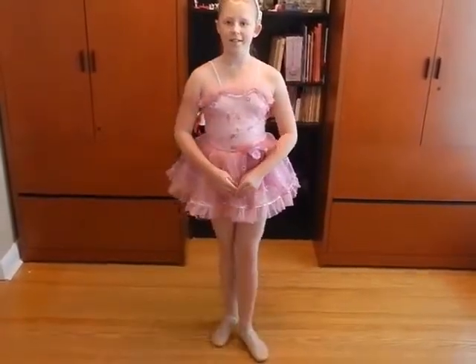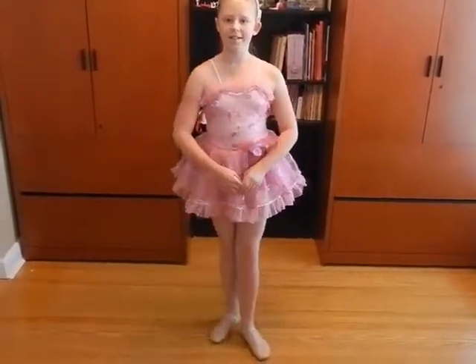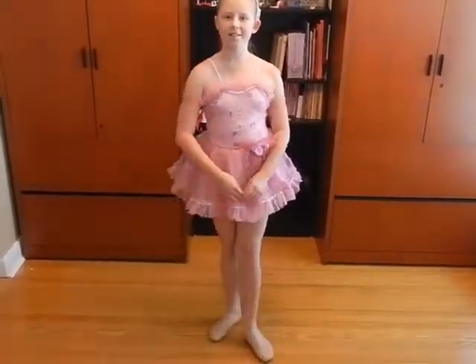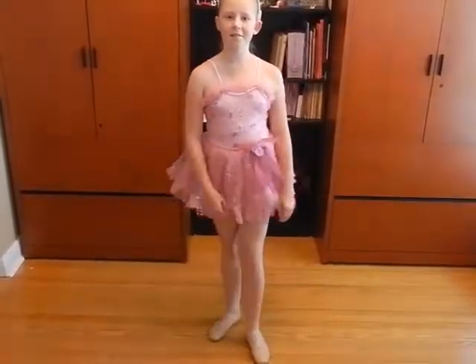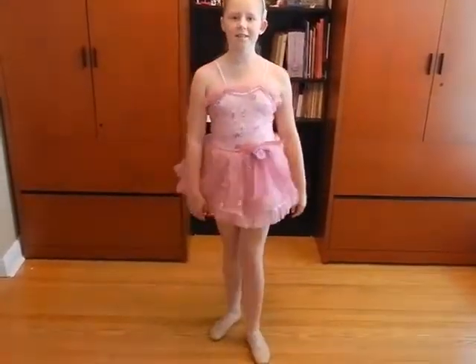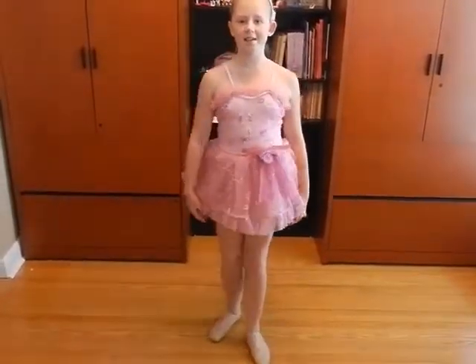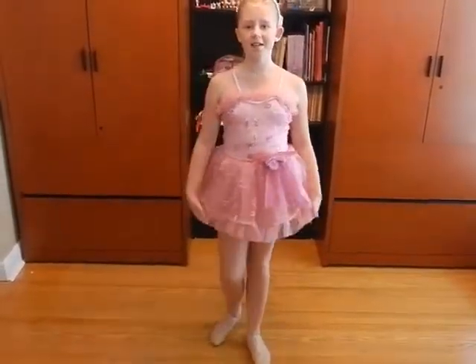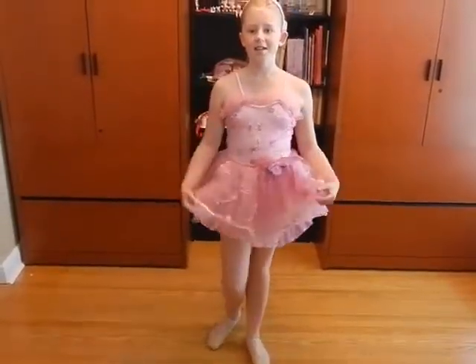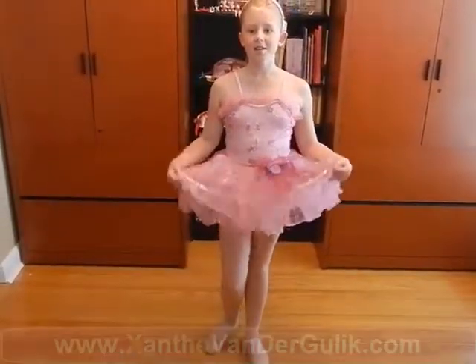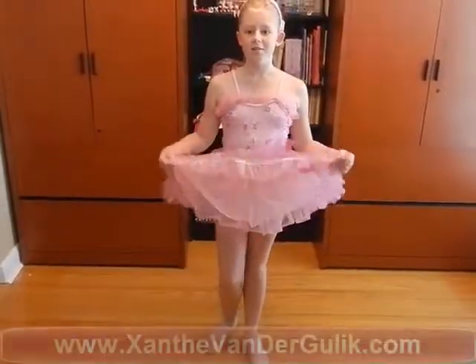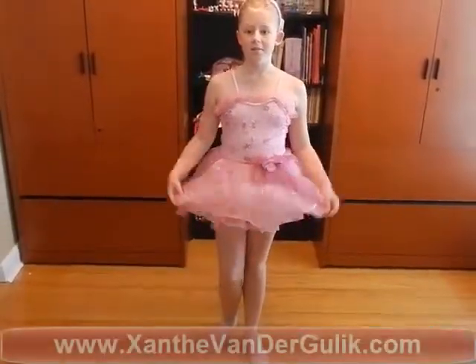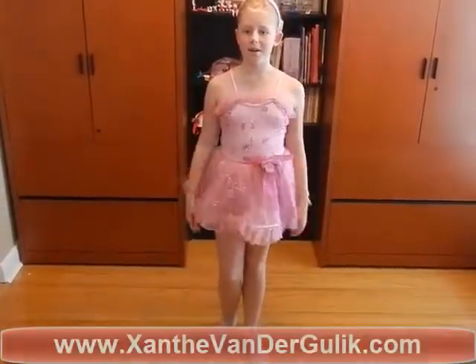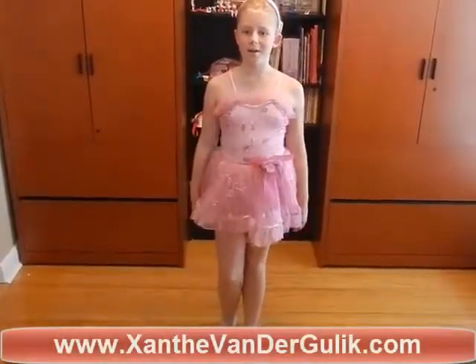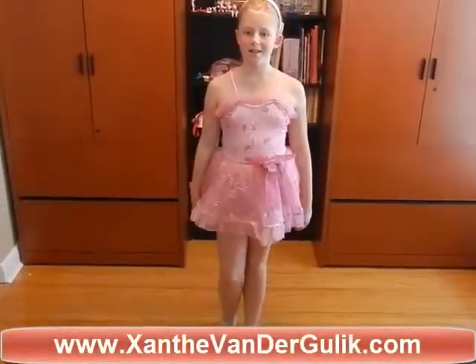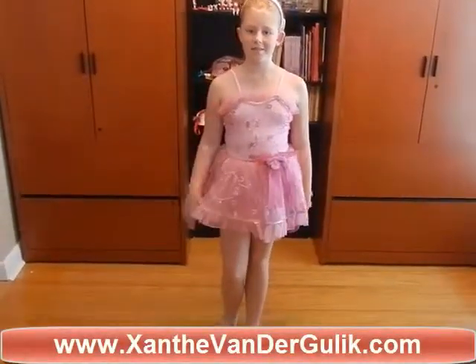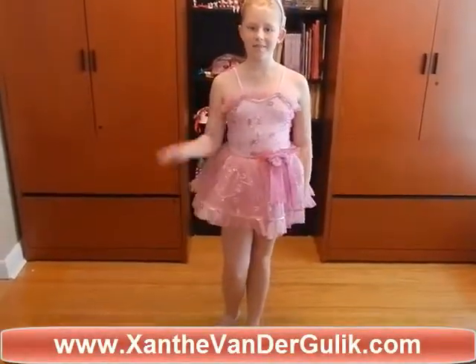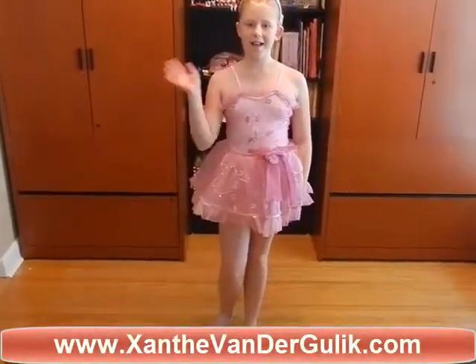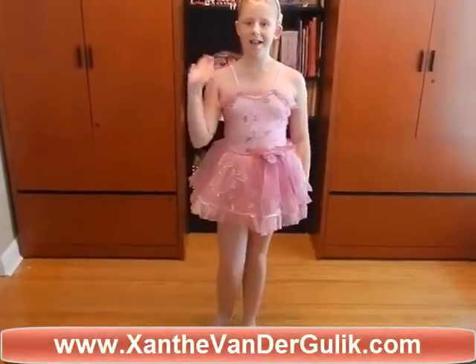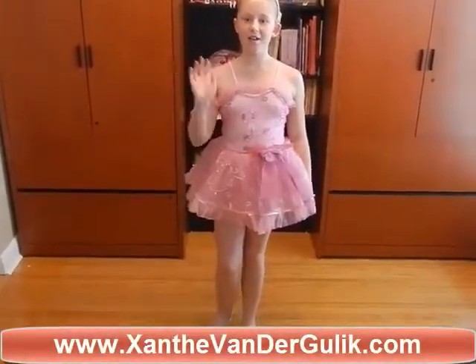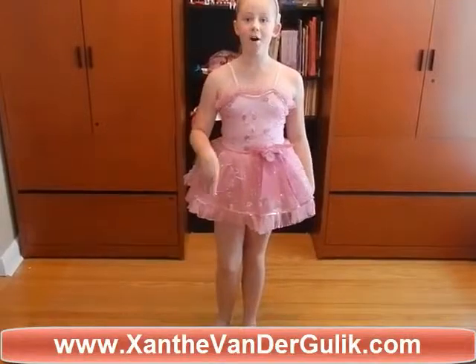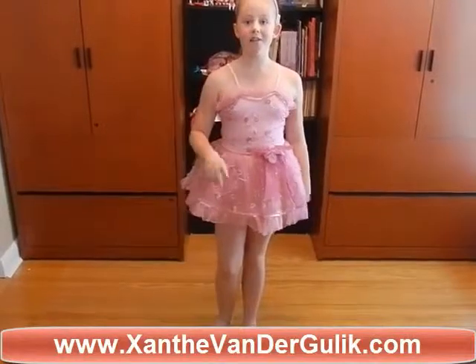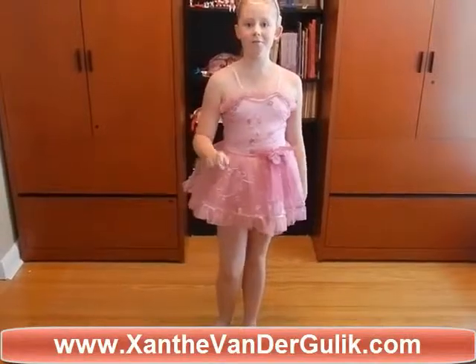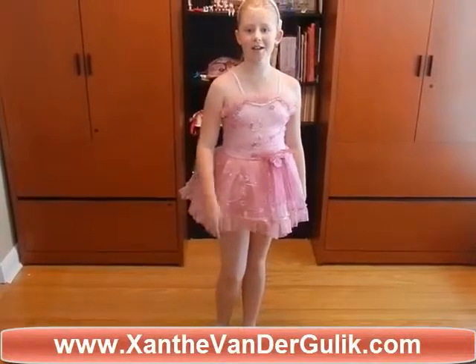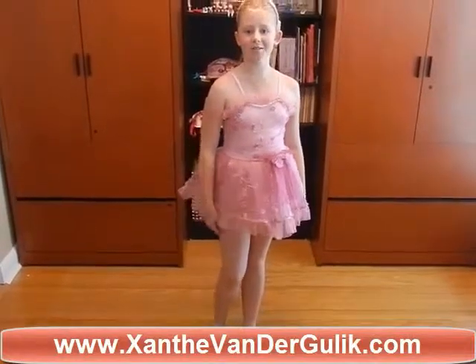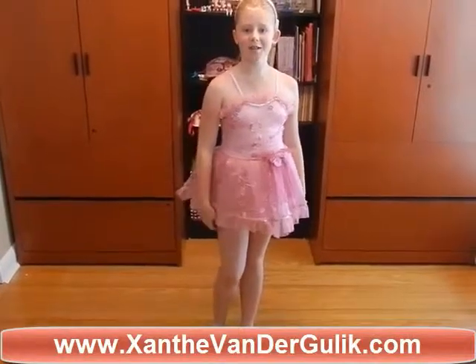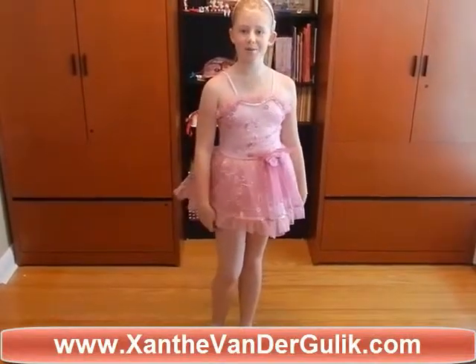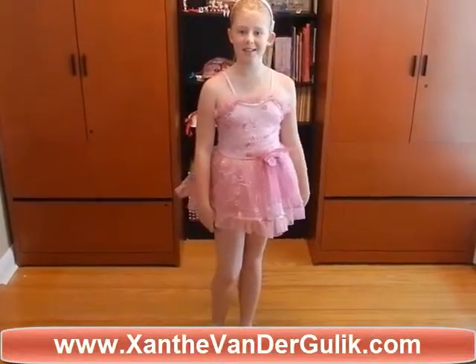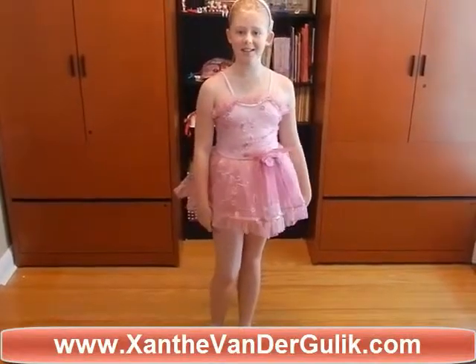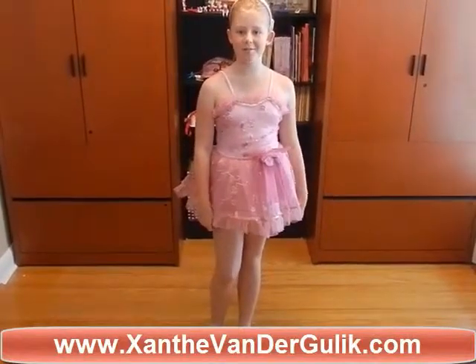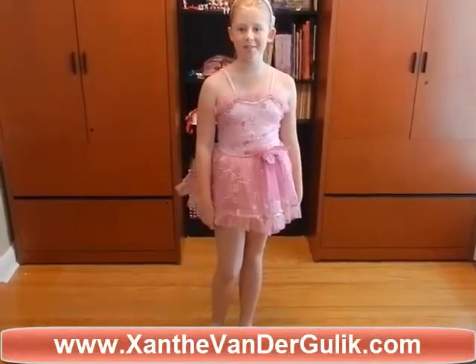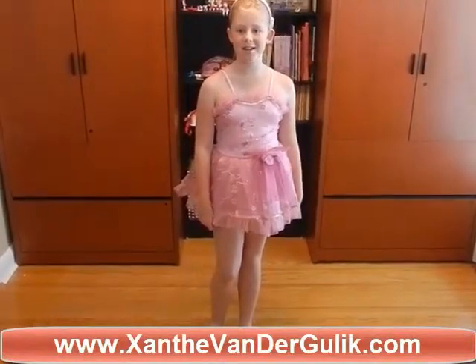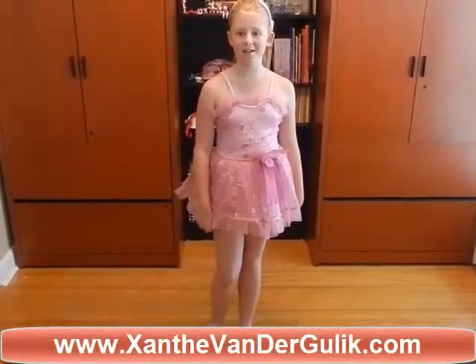So that was how to do a pirouette. Bye guys. And don't forget to watch more Santhi and Quint videos.